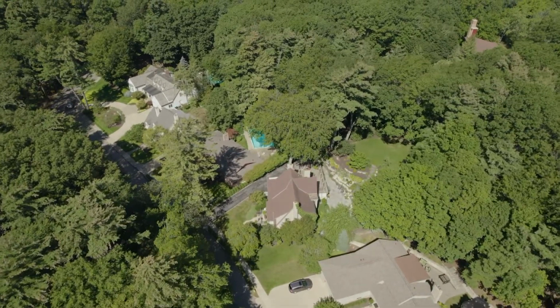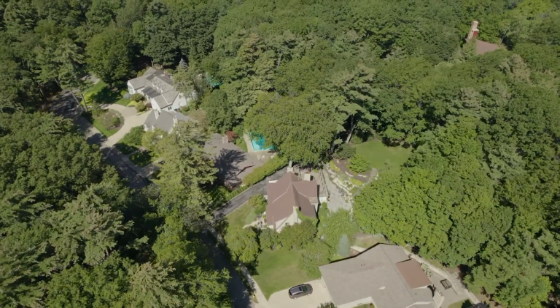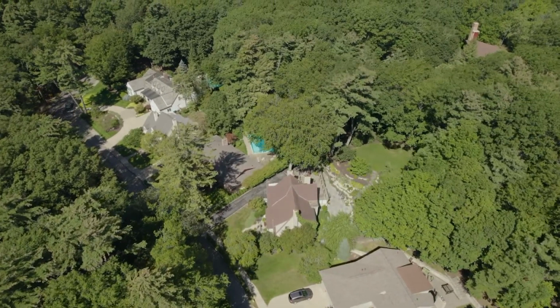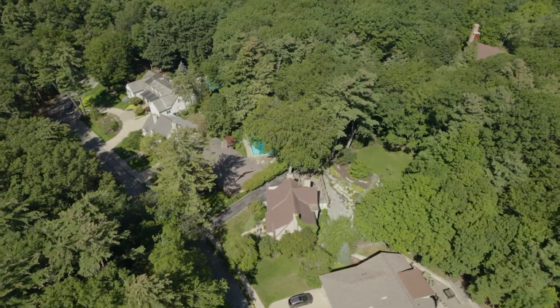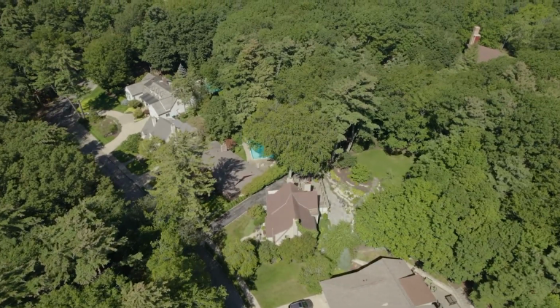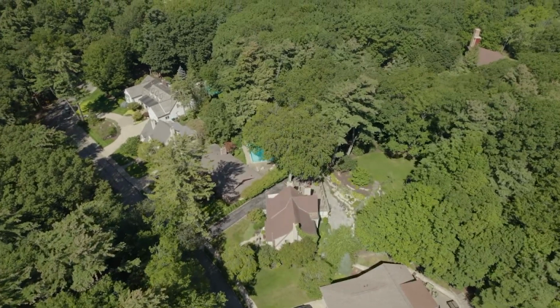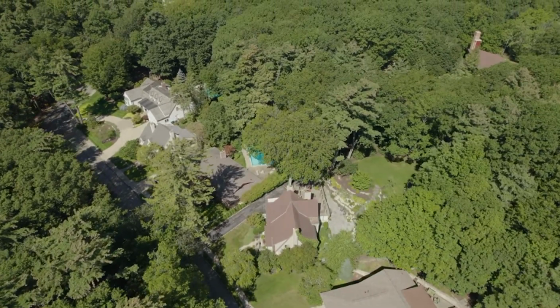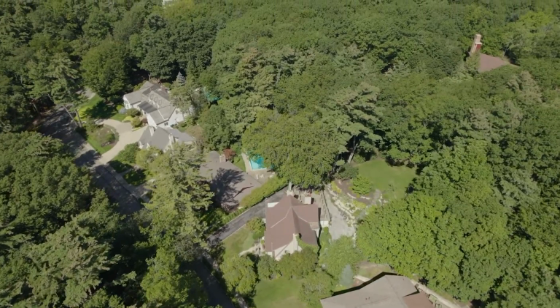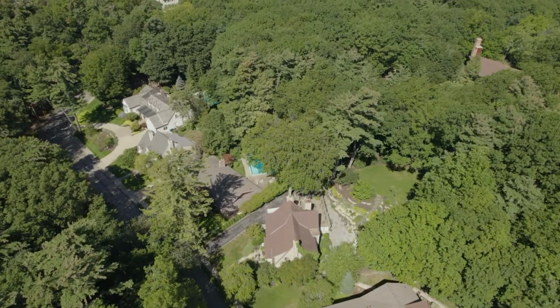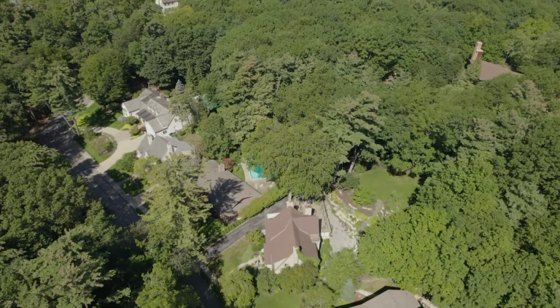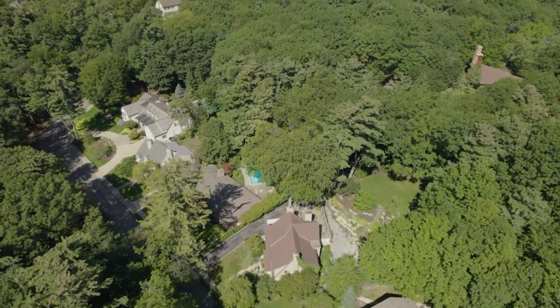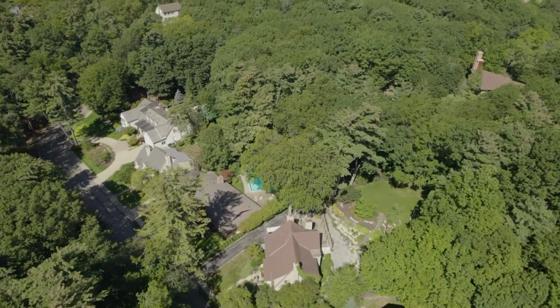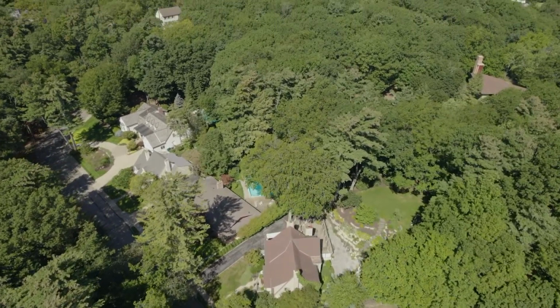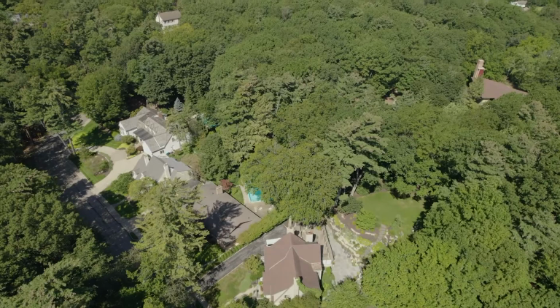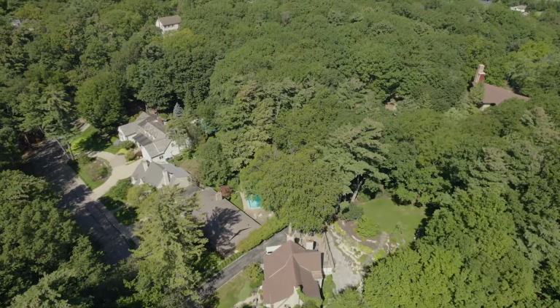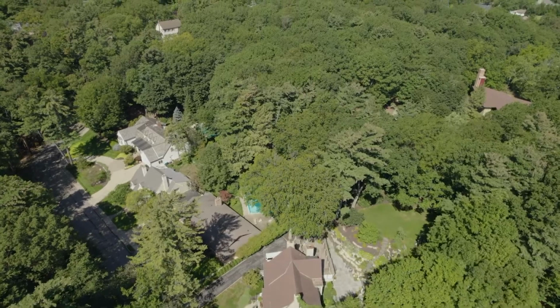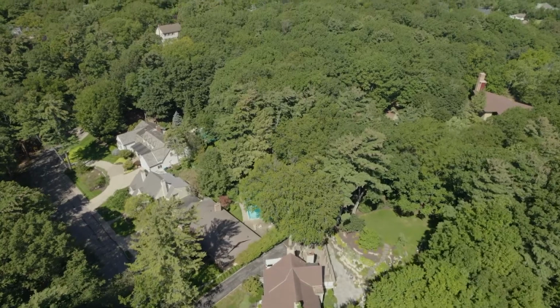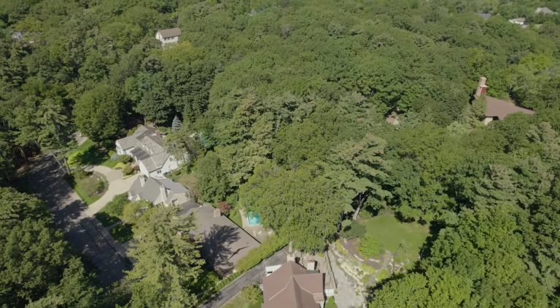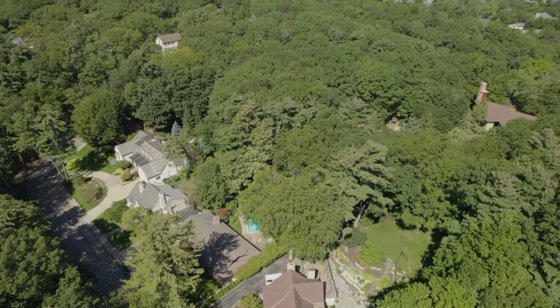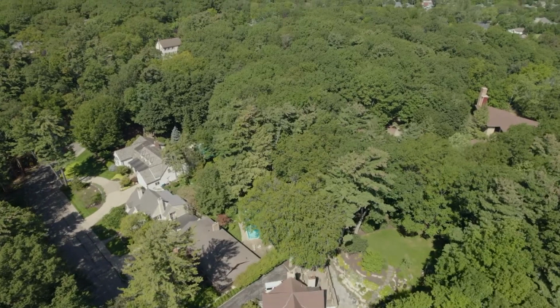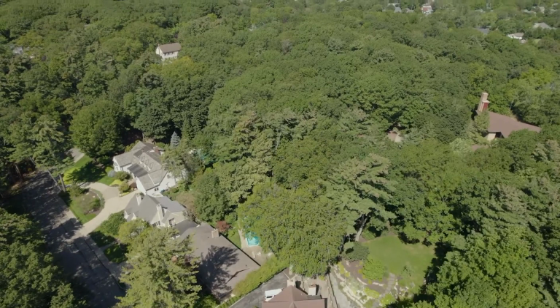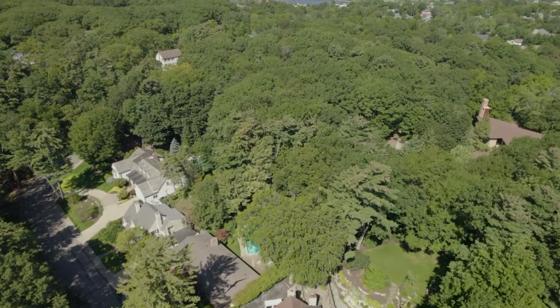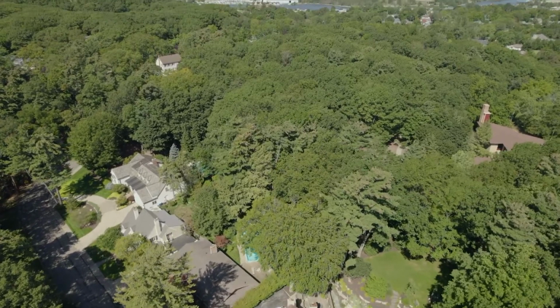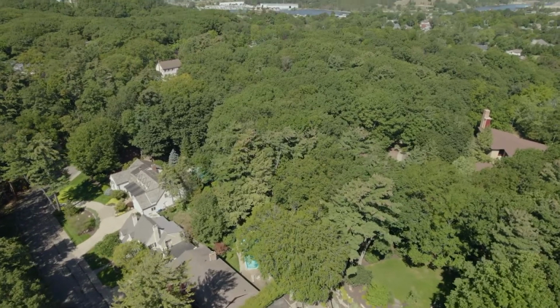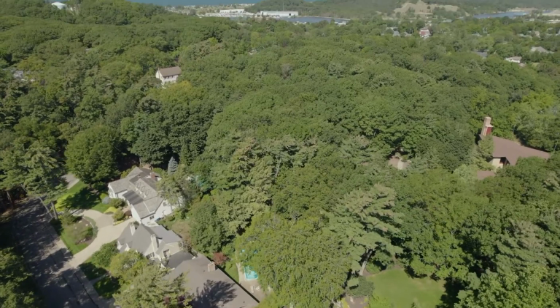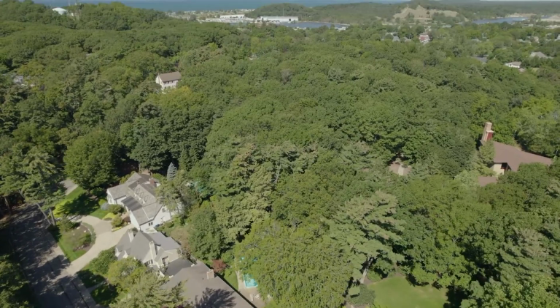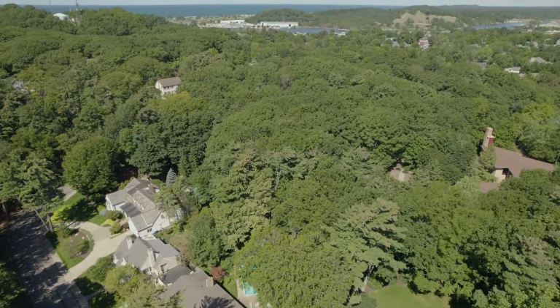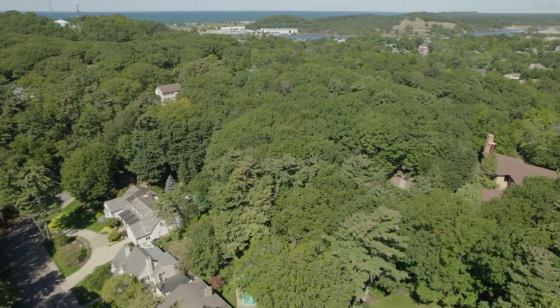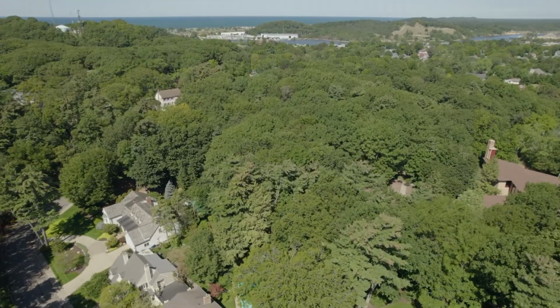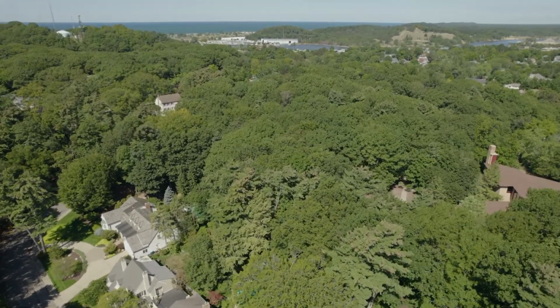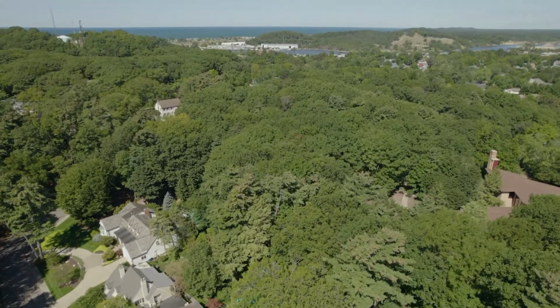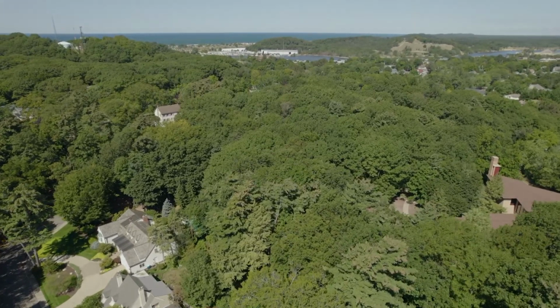You are walking distance to the beach, pier, and everything that downtown Grand Haven has to offer.